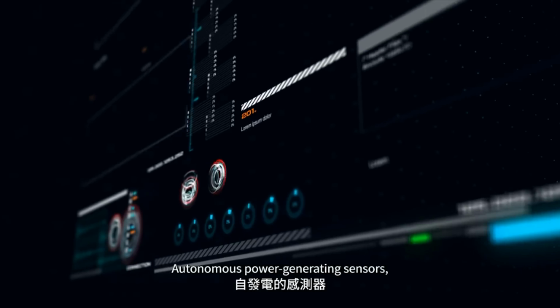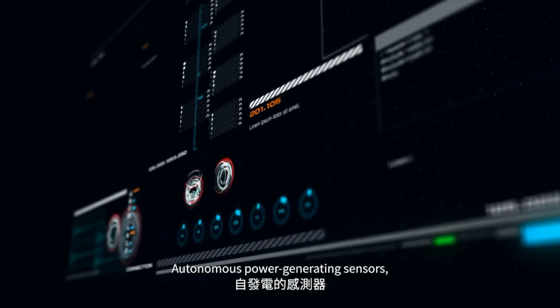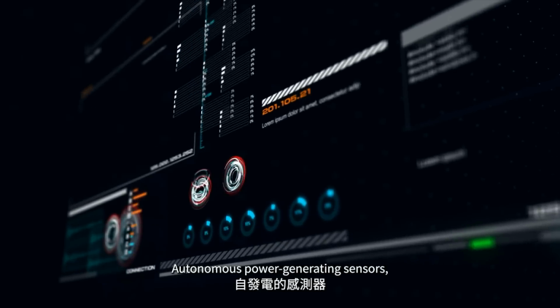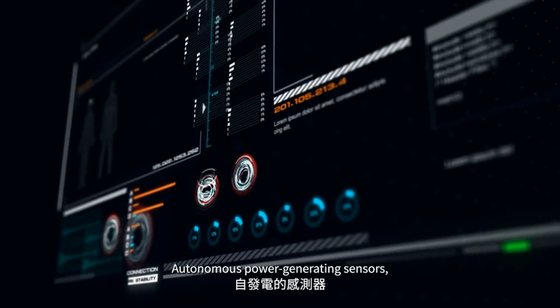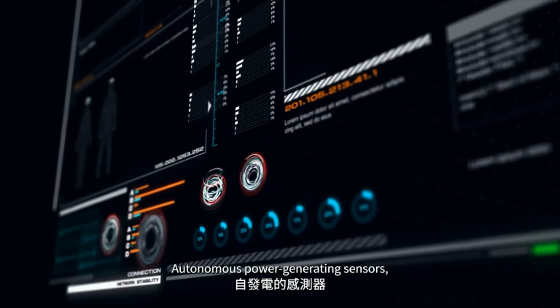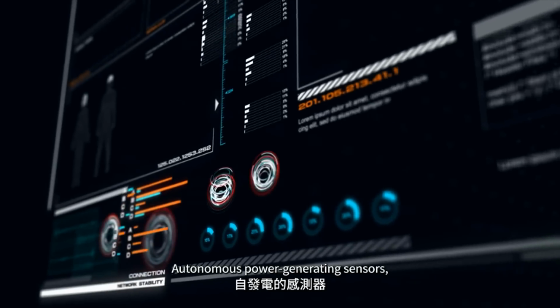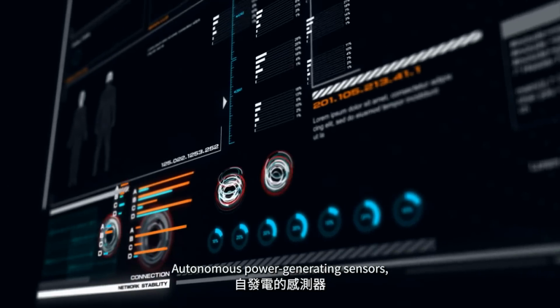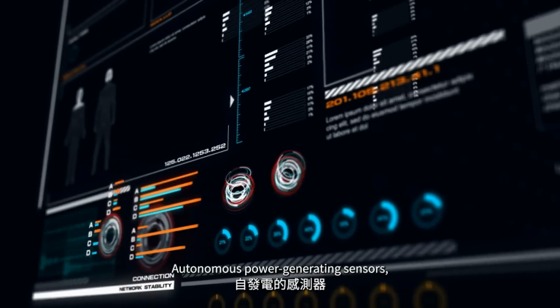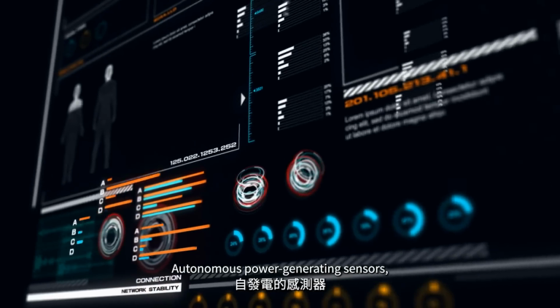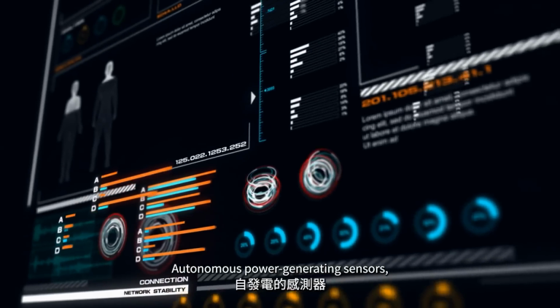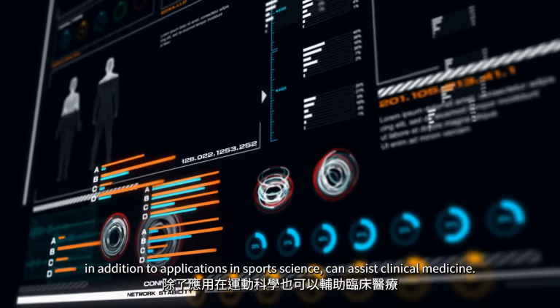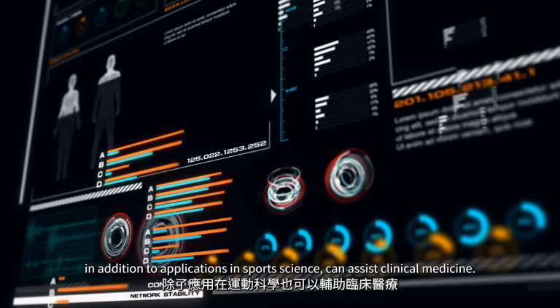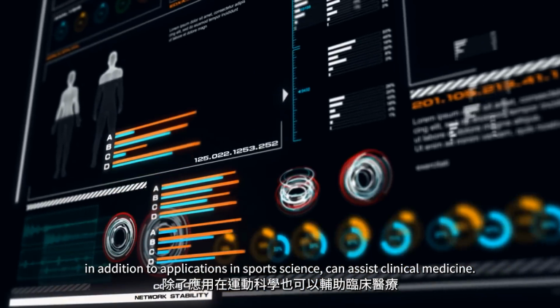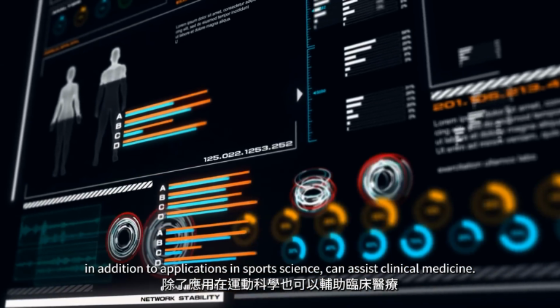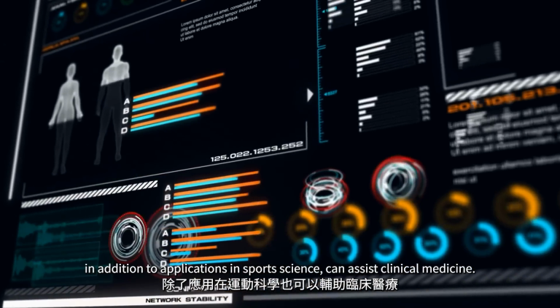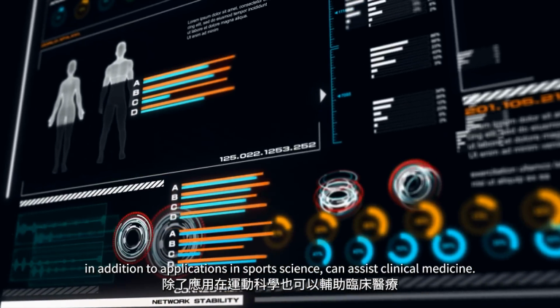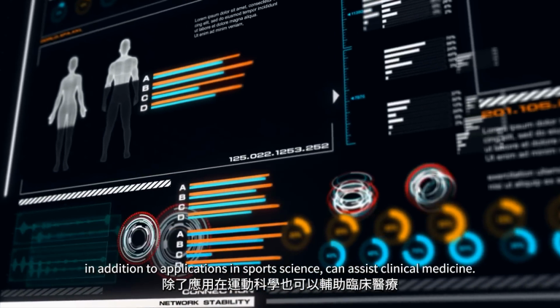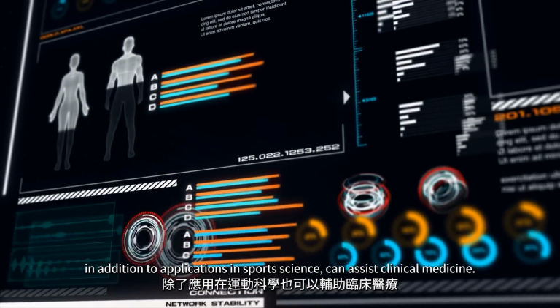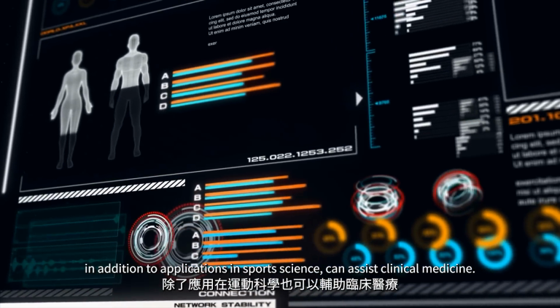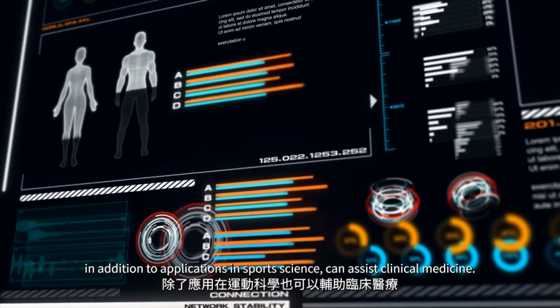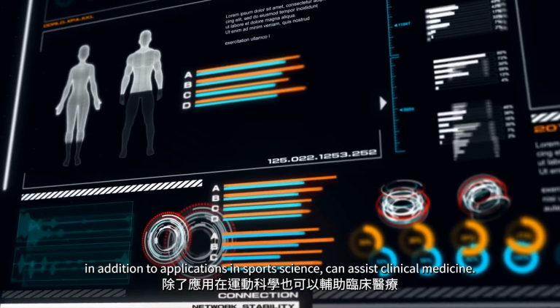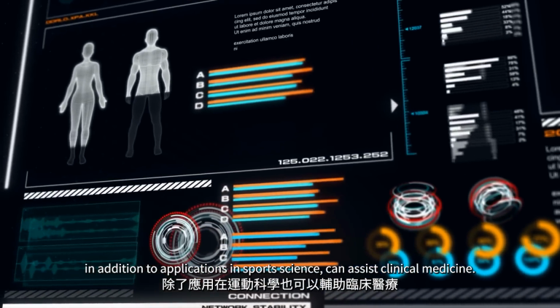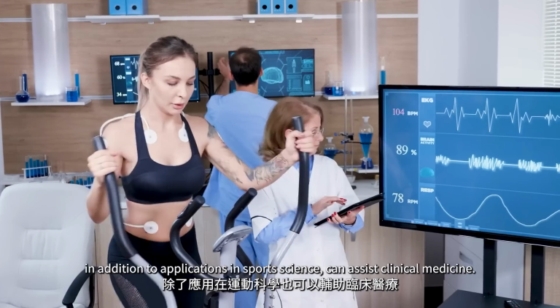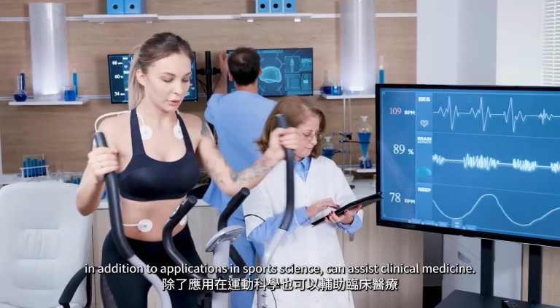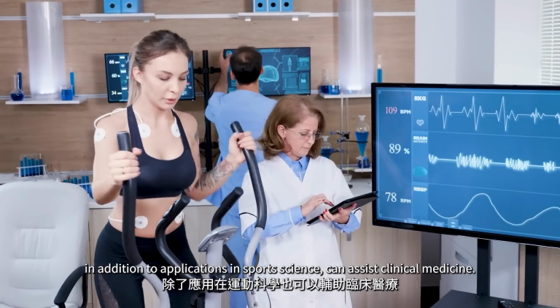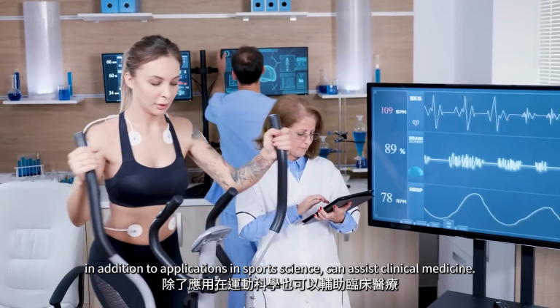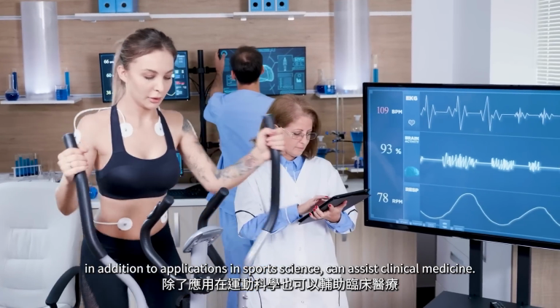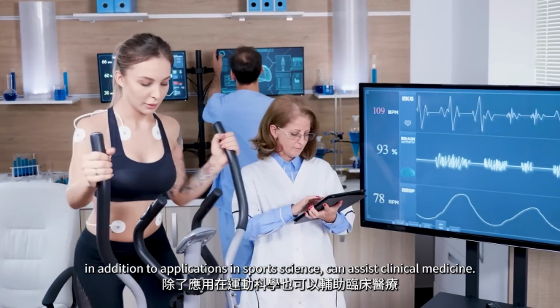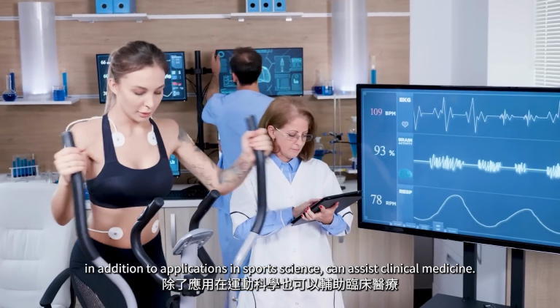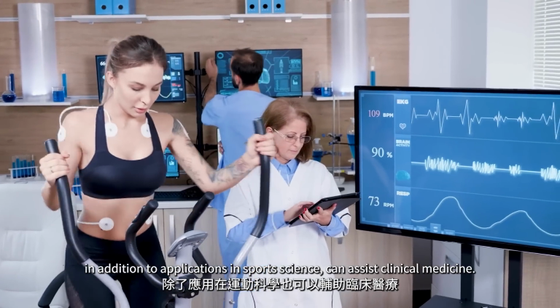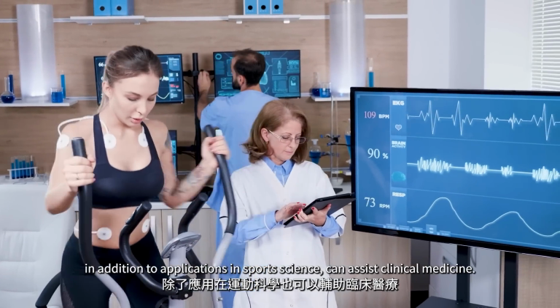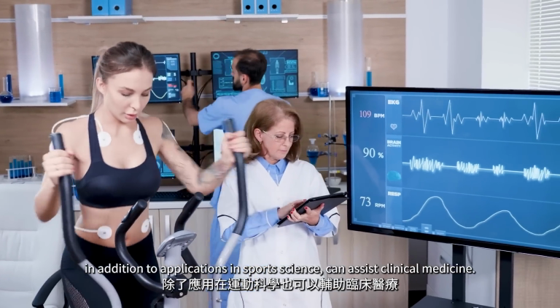Autonomous power-generating sensors, in addition to applications in sports science, can also assist clinical medicine.